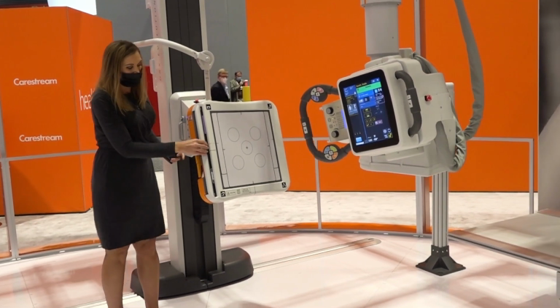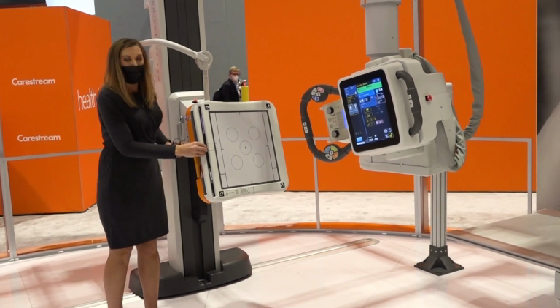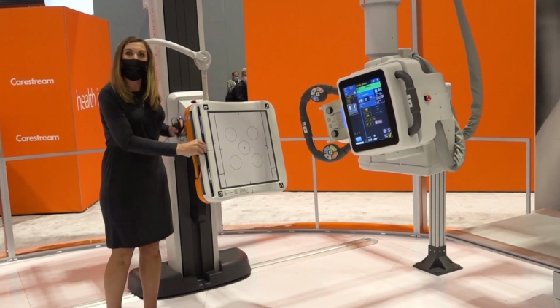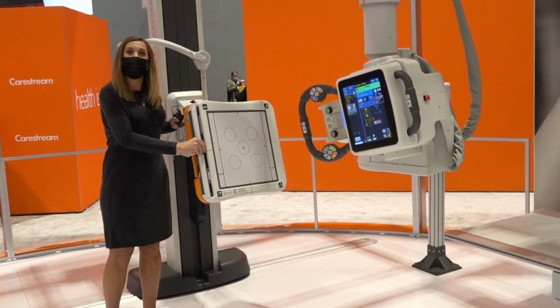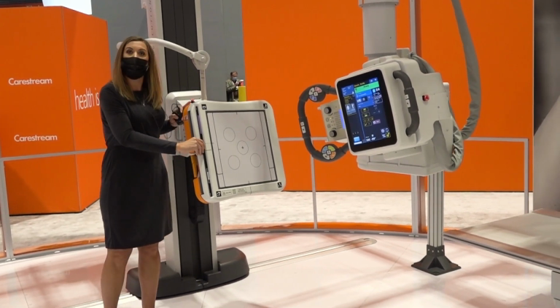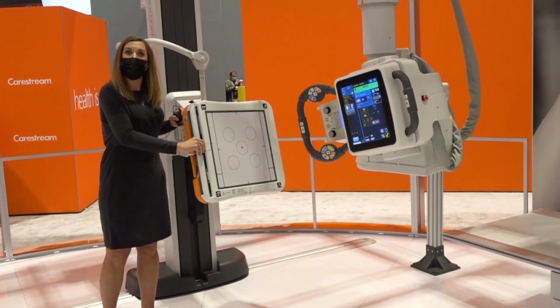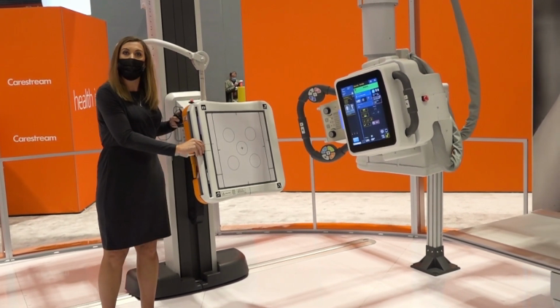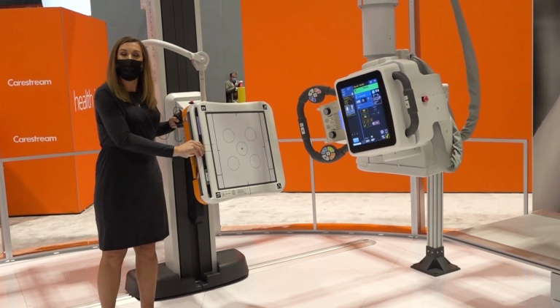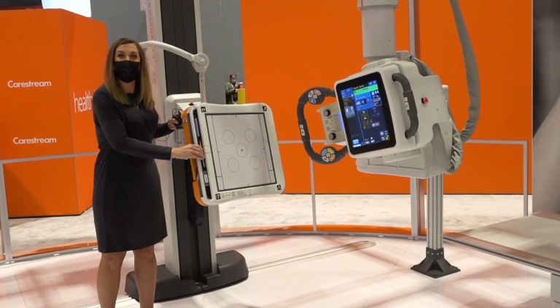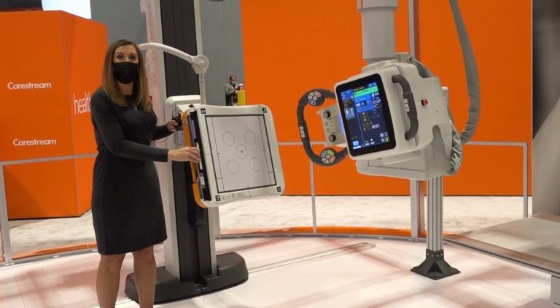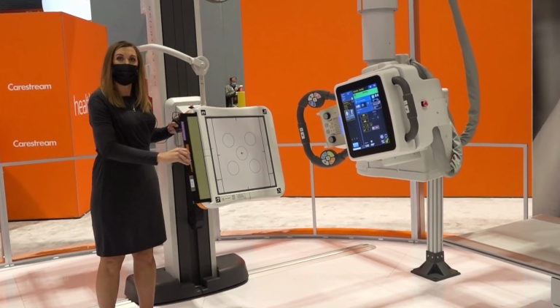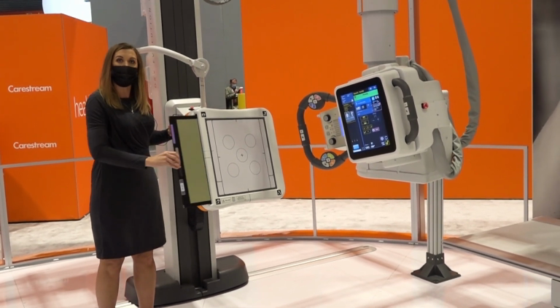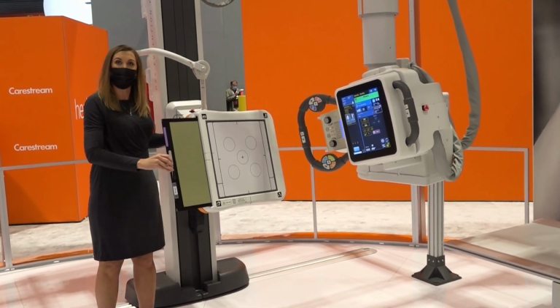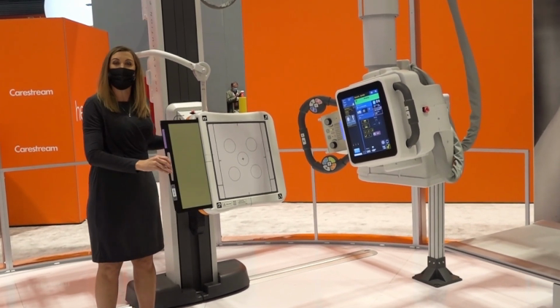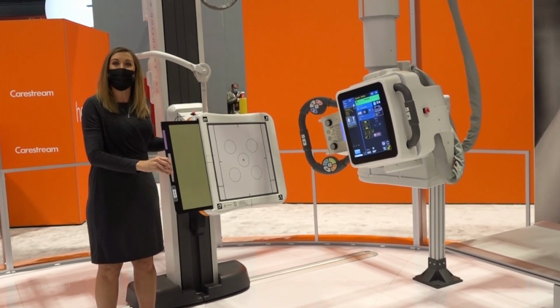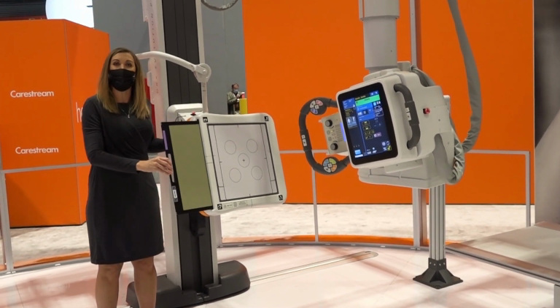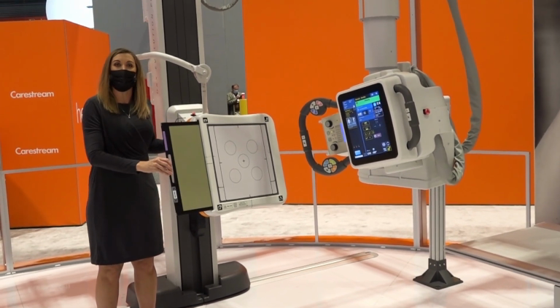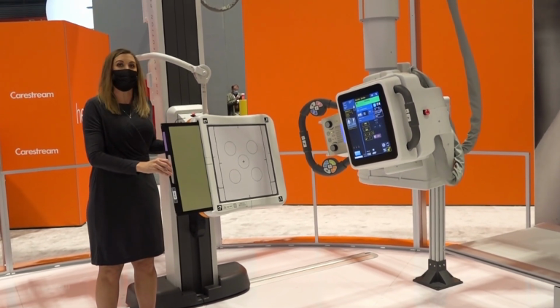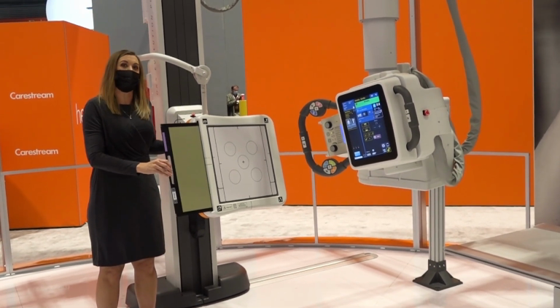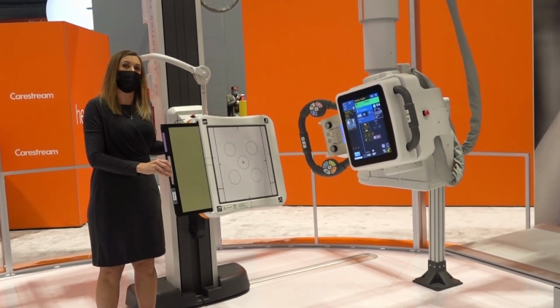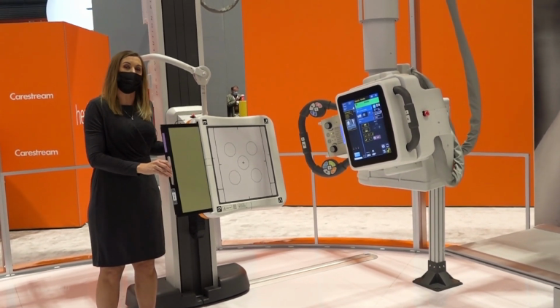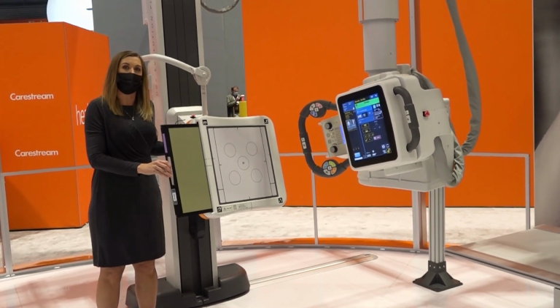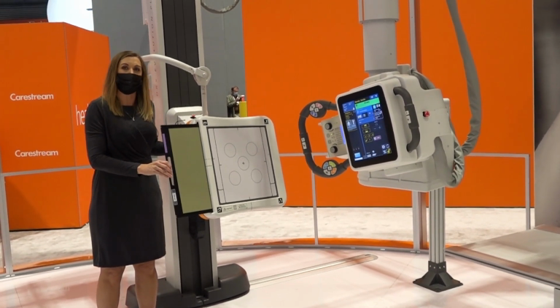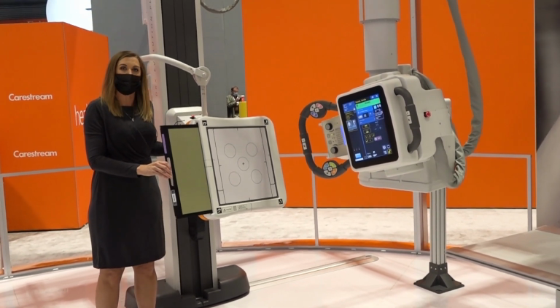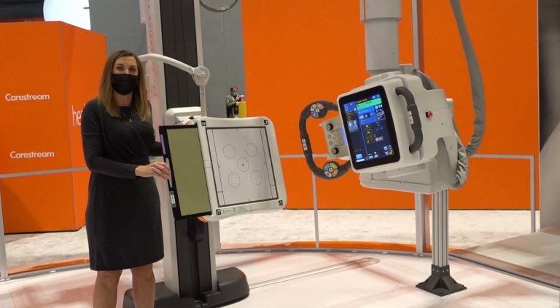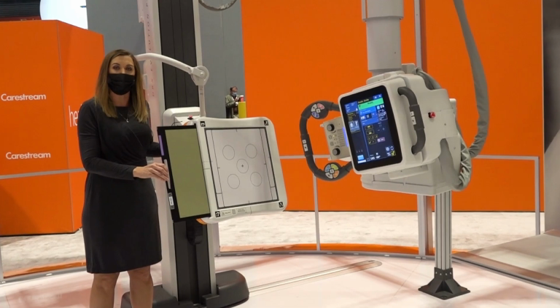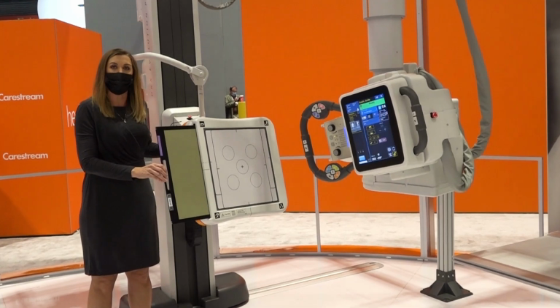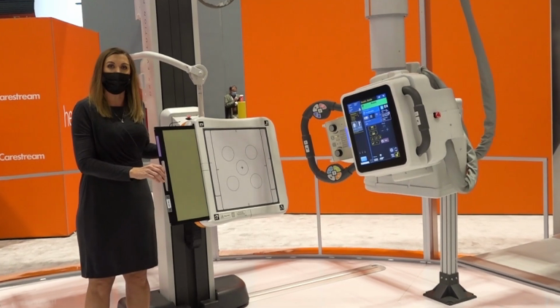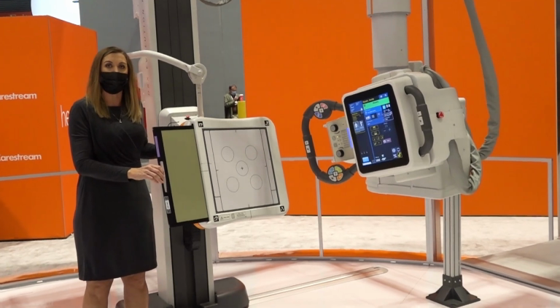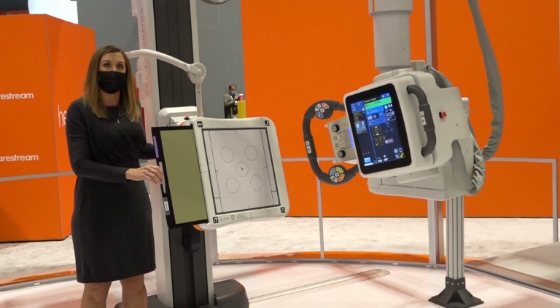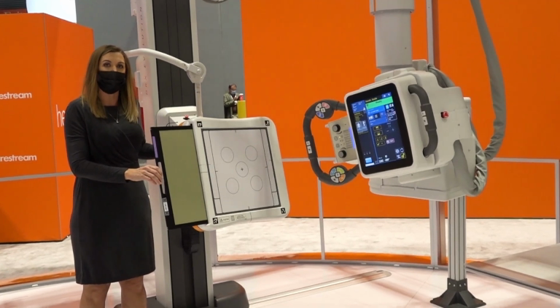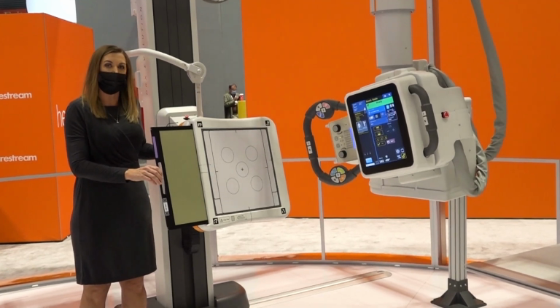The grid easily removes for any extremity work that you need to do on the wall stand as well.